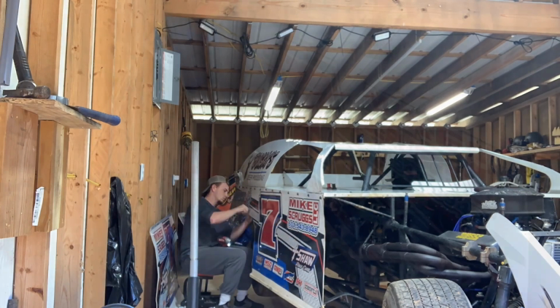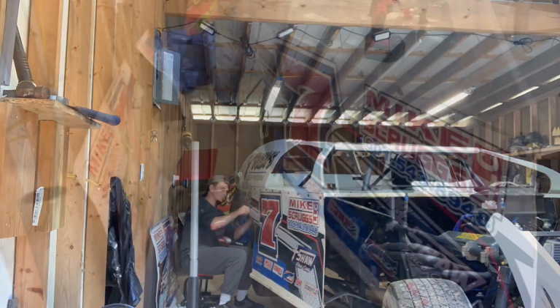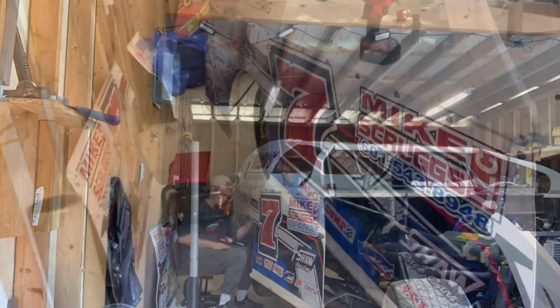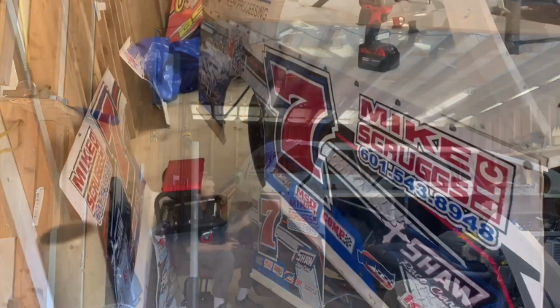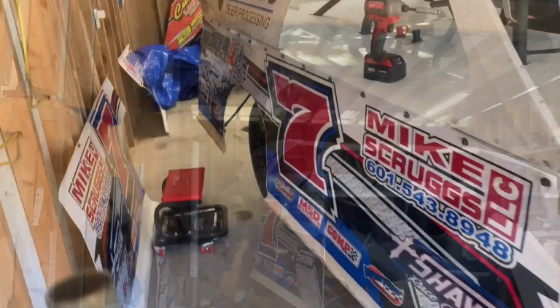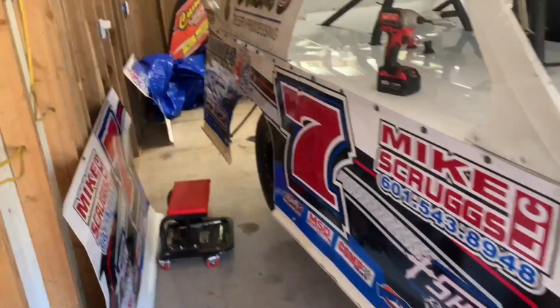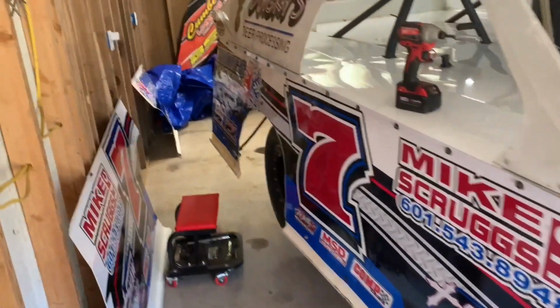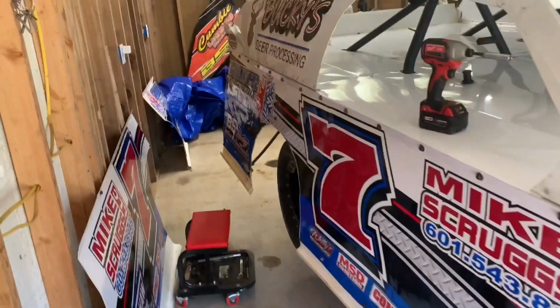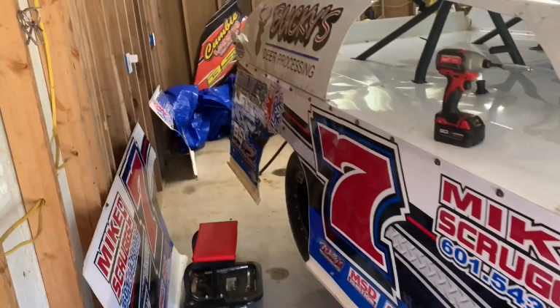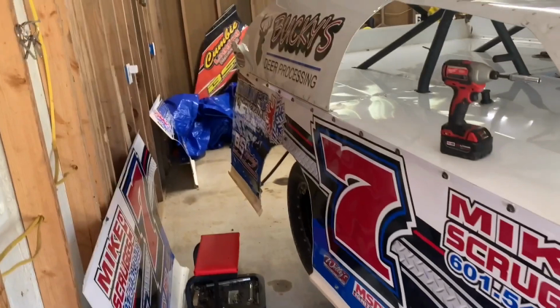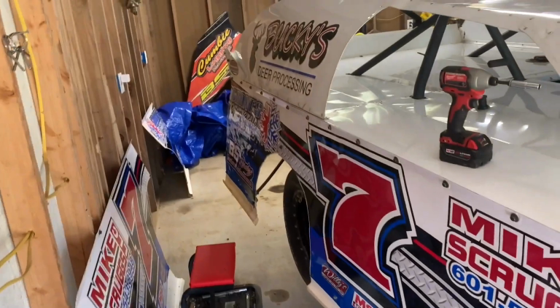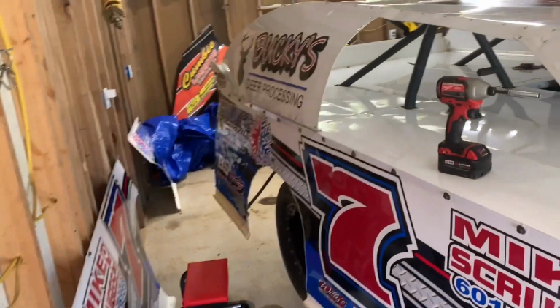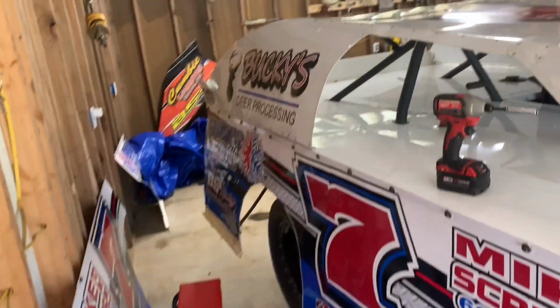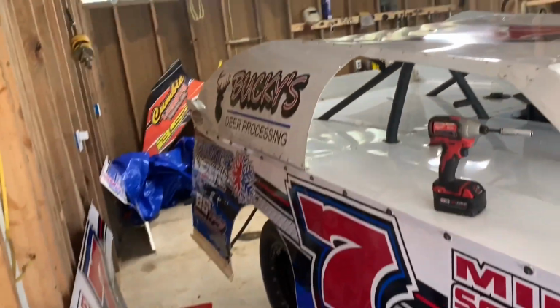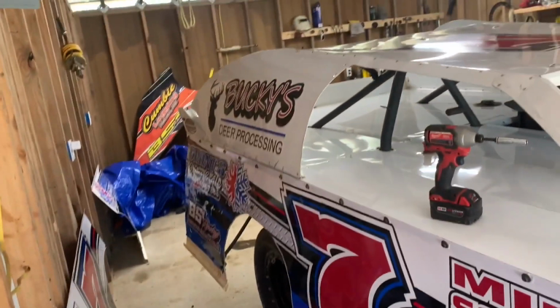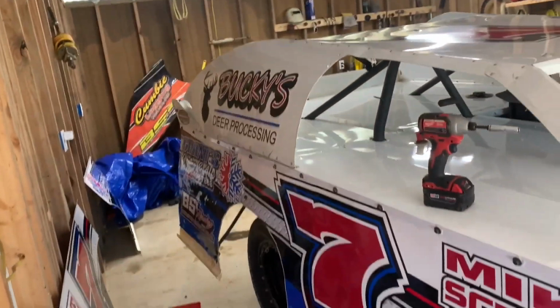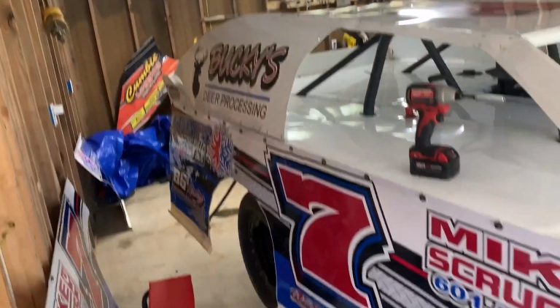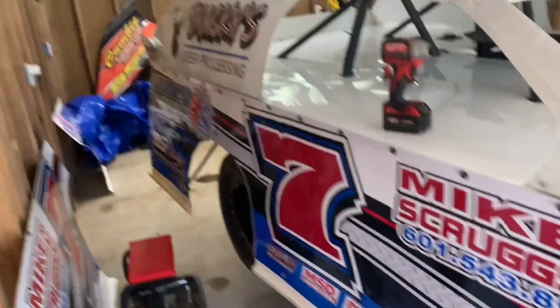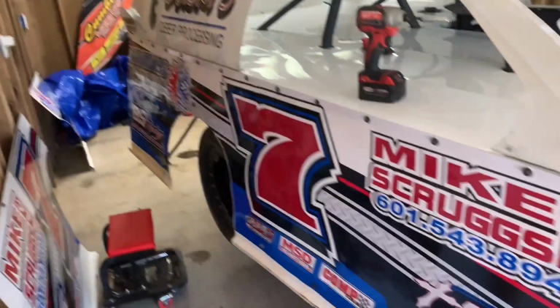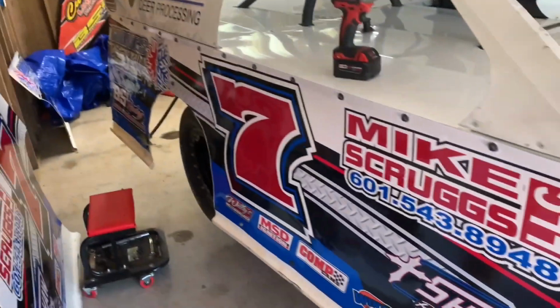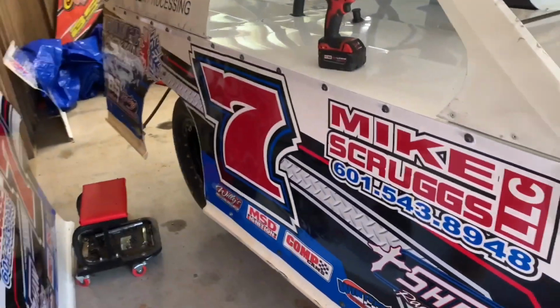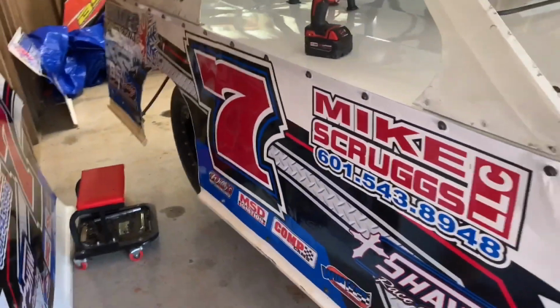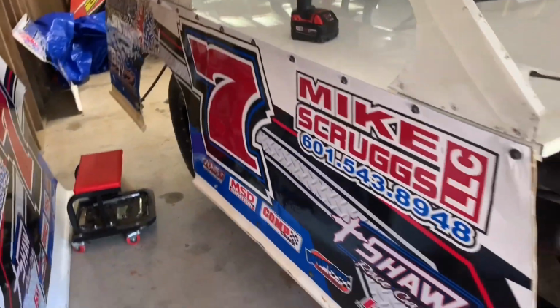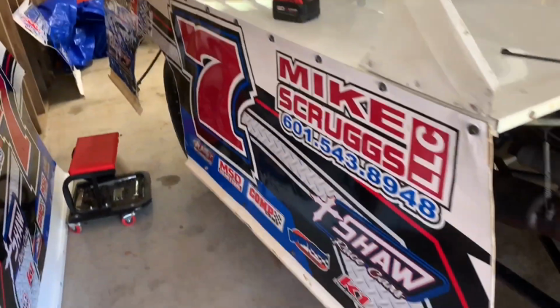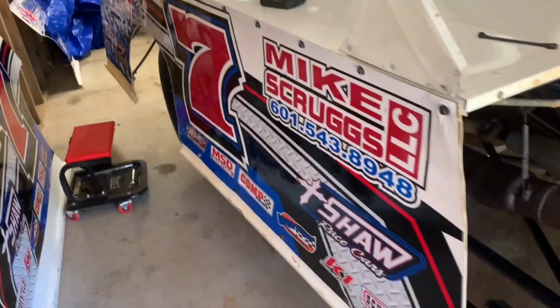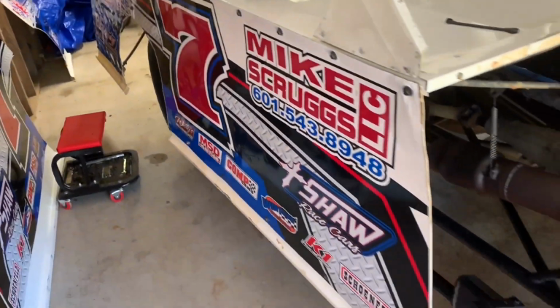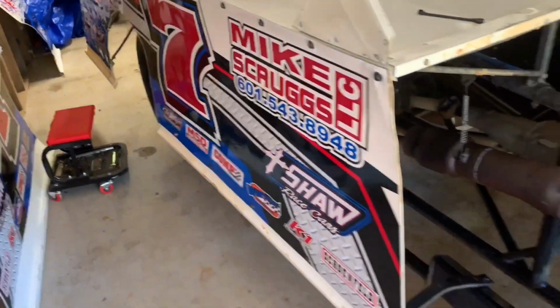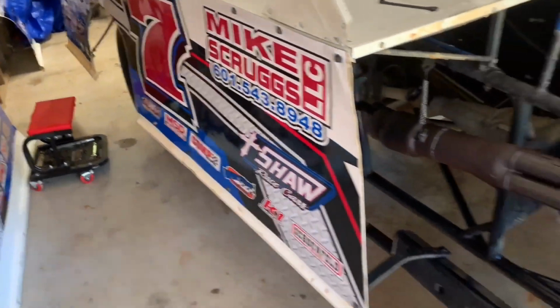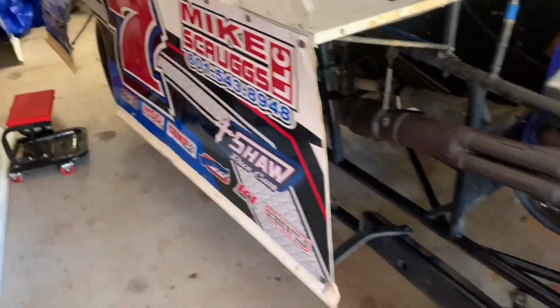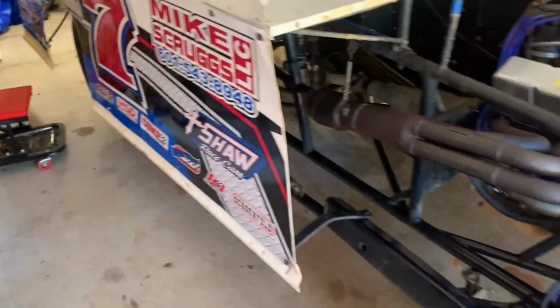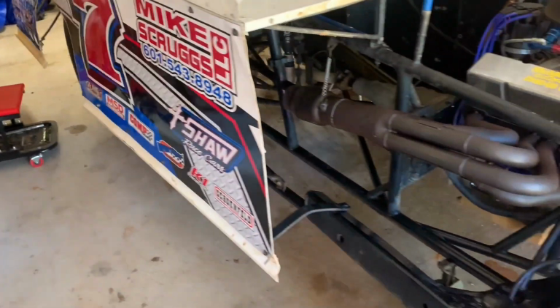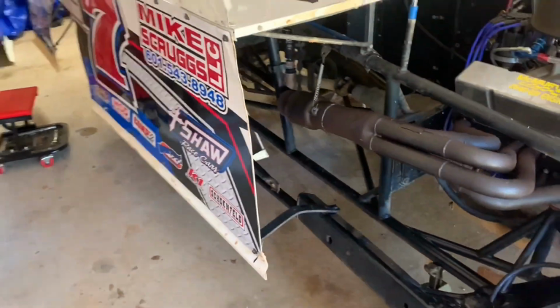All right, so that wraps up the right side of the car — now it's time to move on to the front.